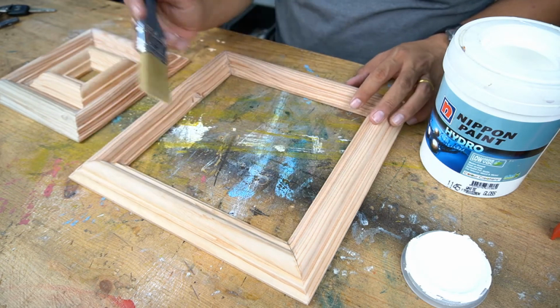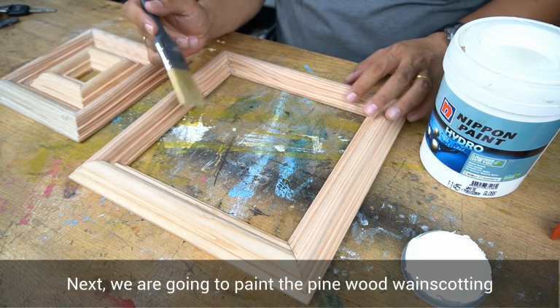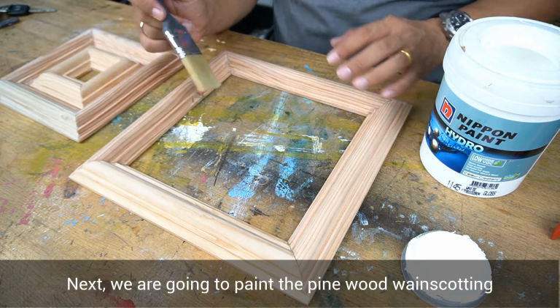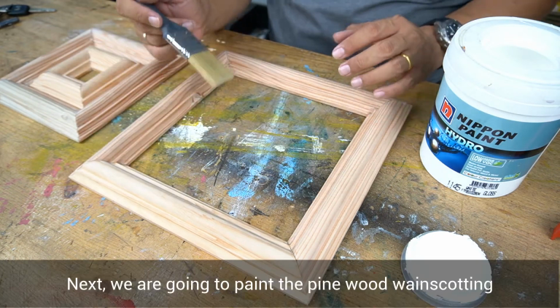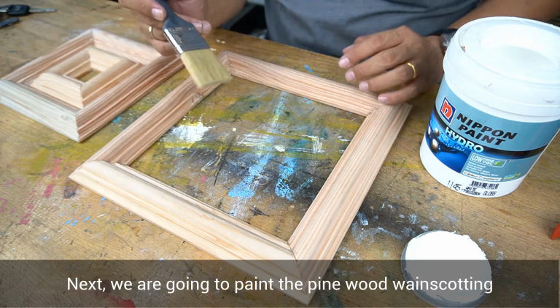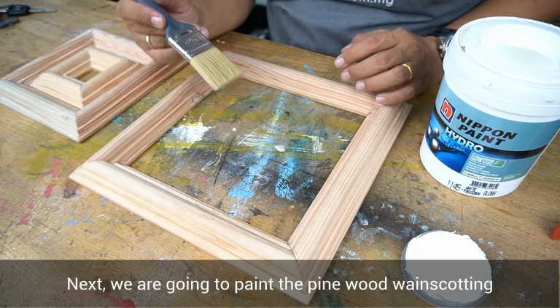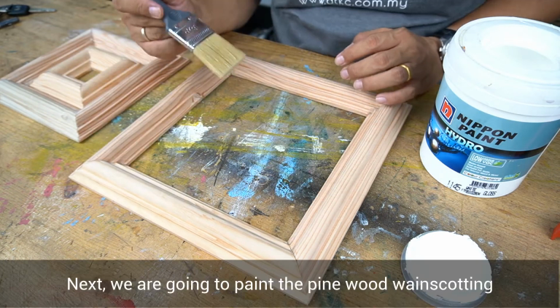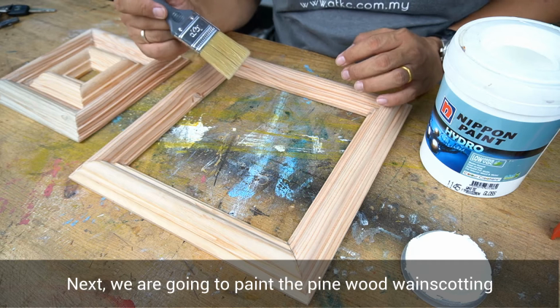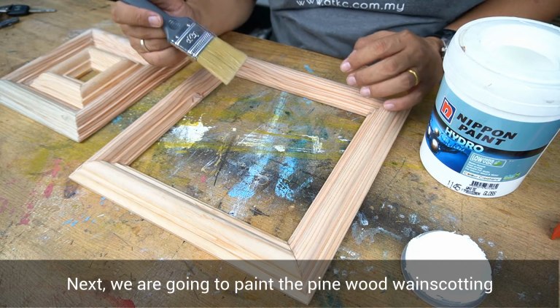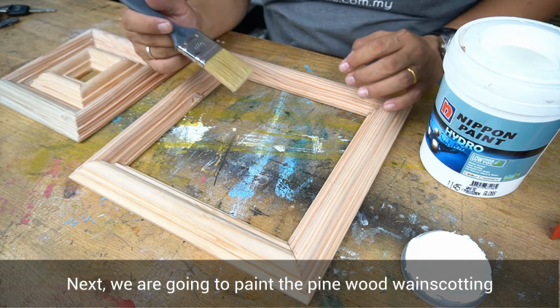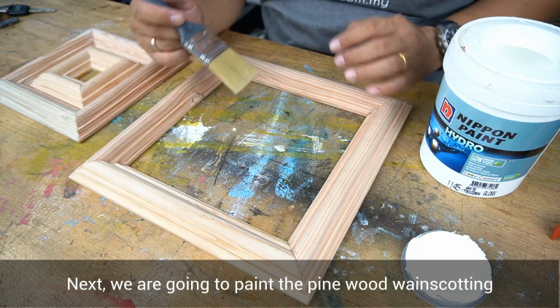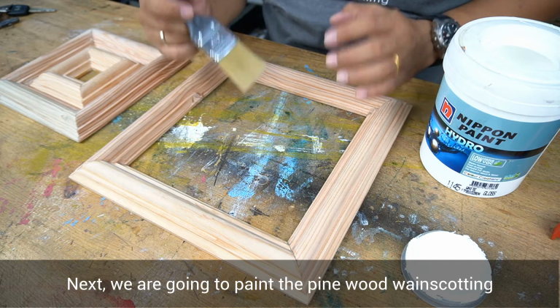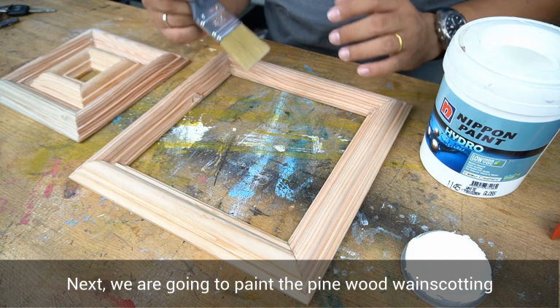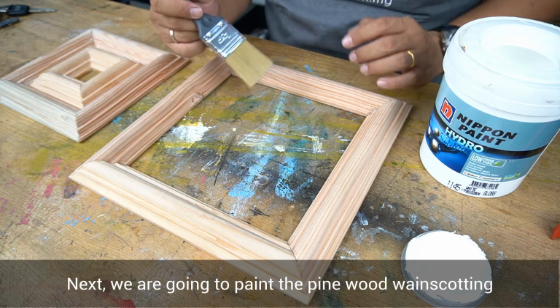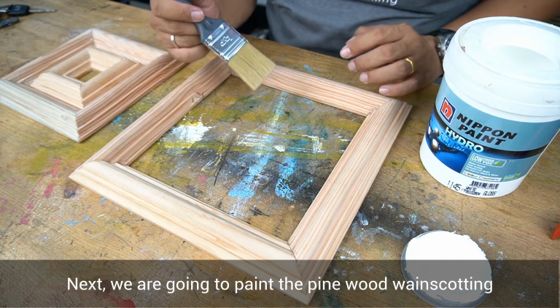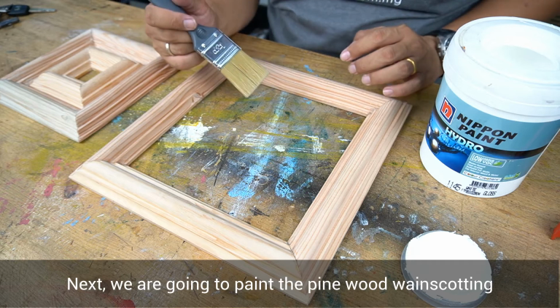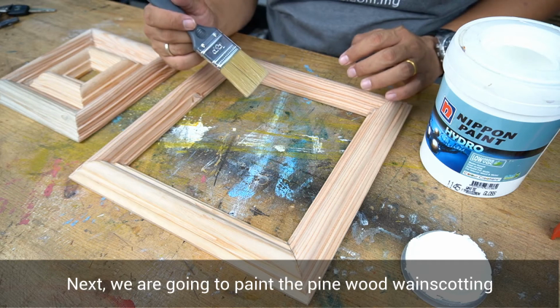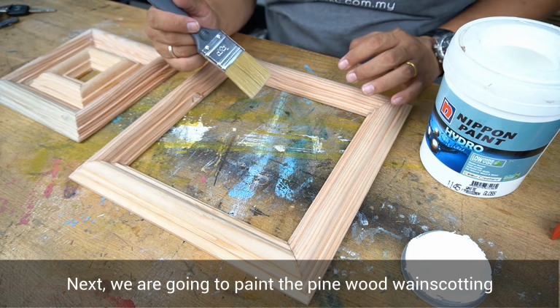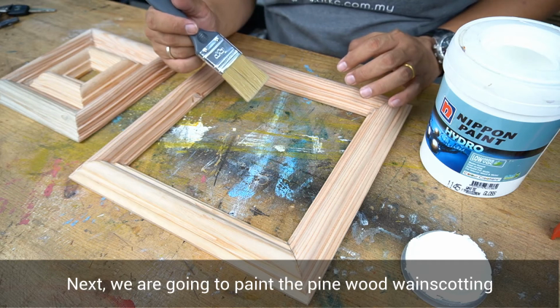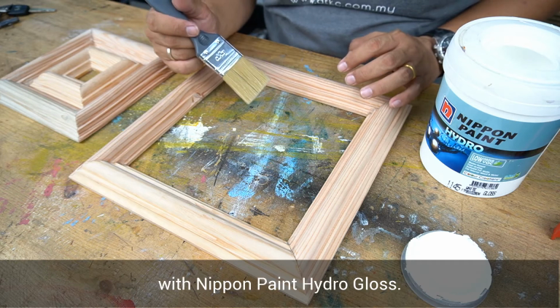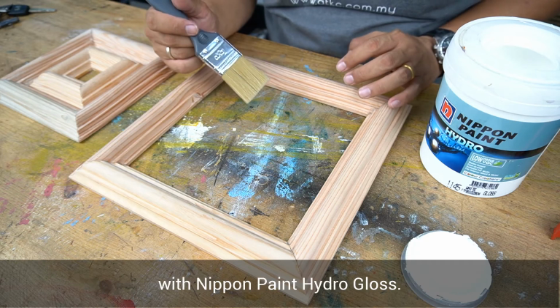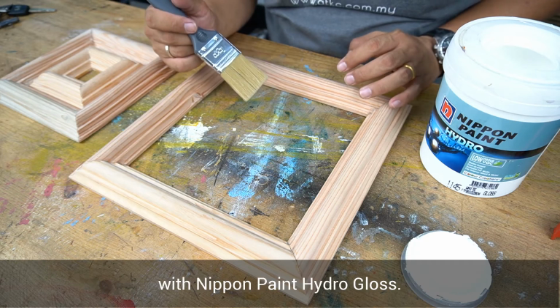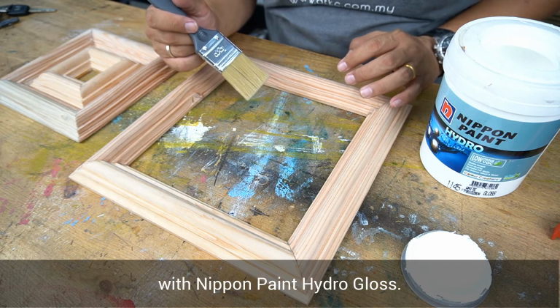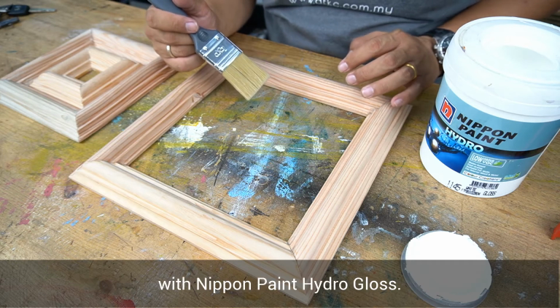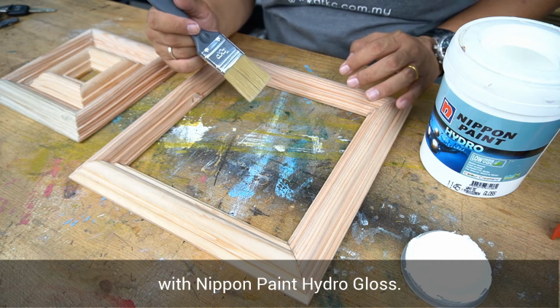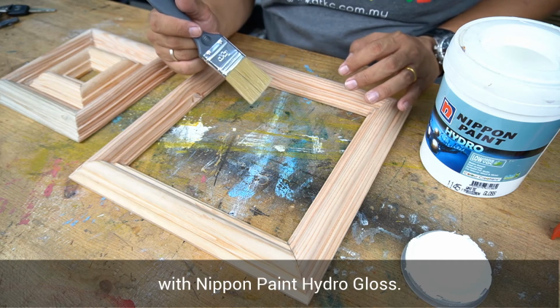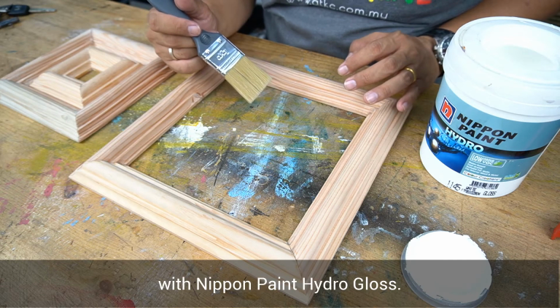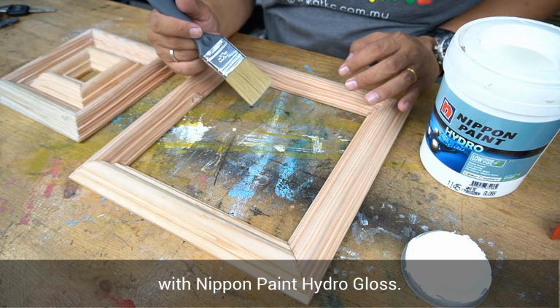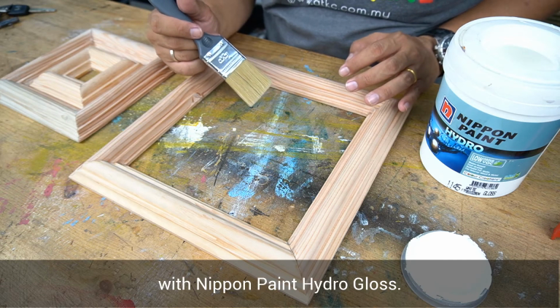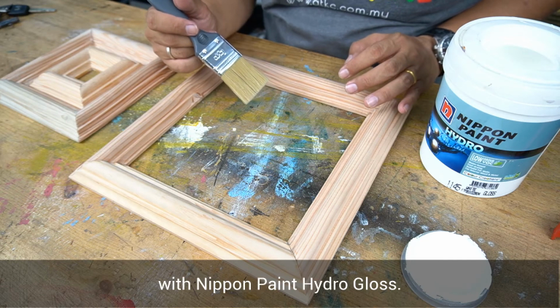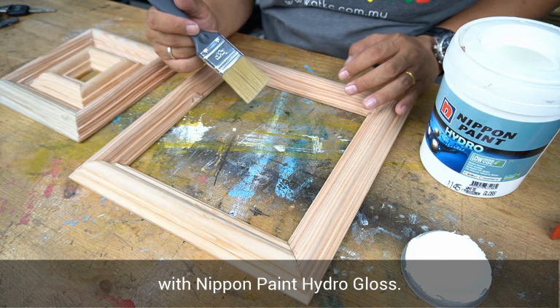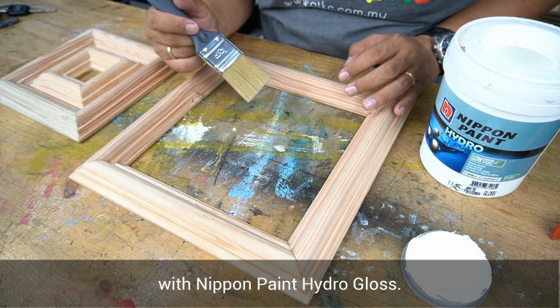Next, we are going to paint the pine wood wainscoting with Nippon Pin Hydro Gloss.